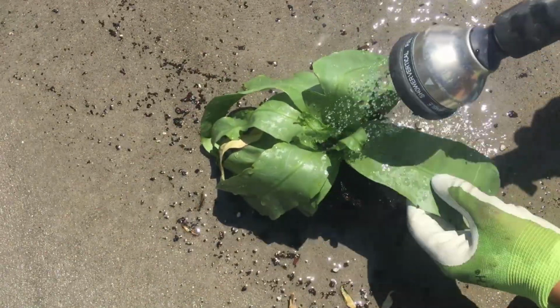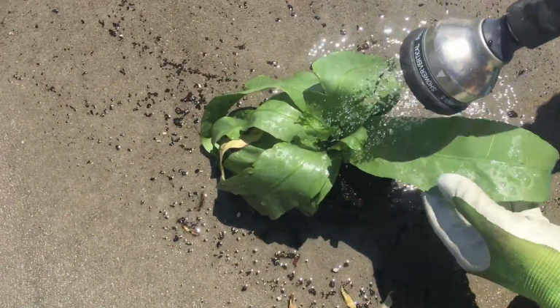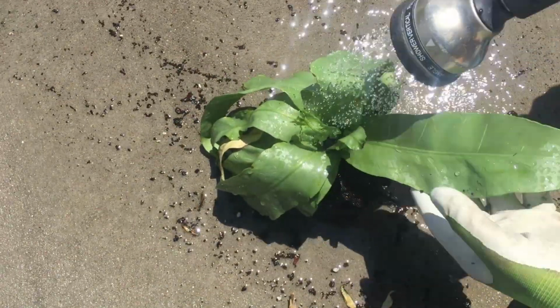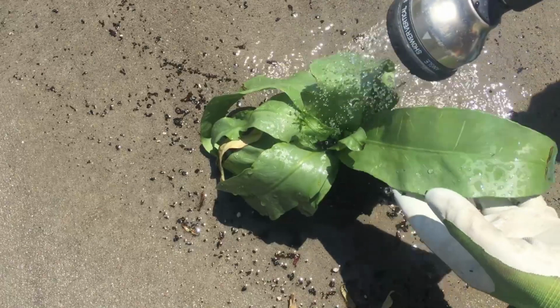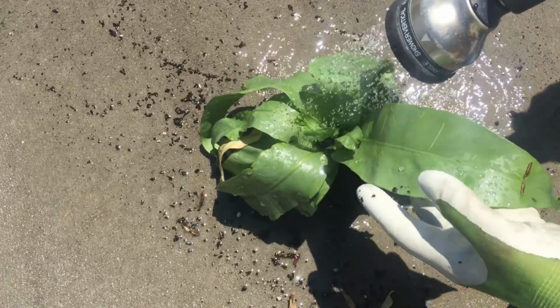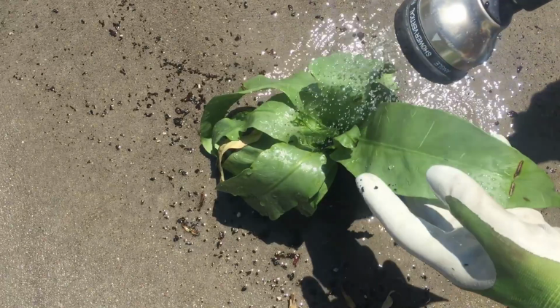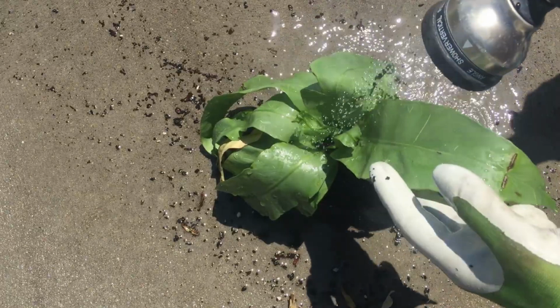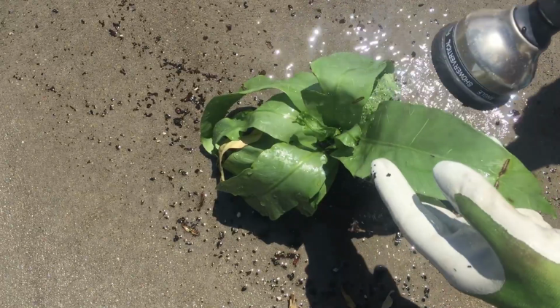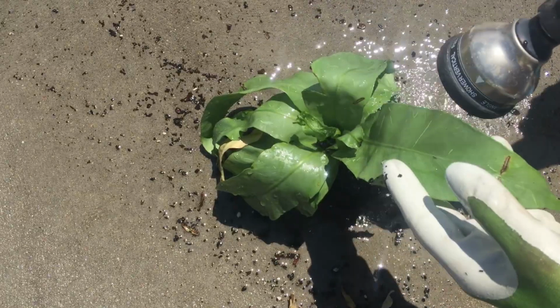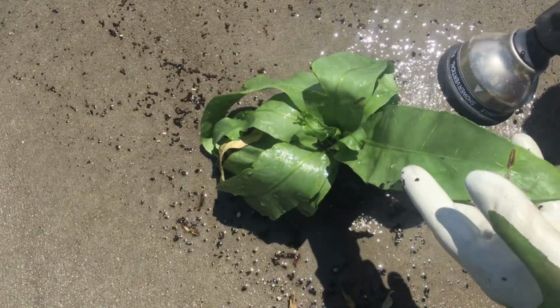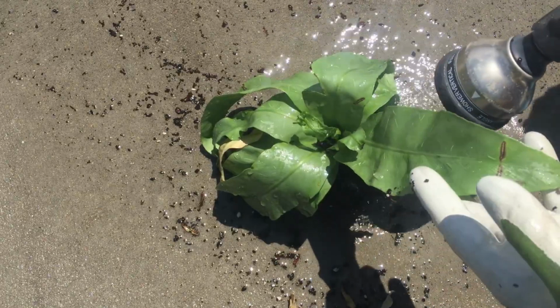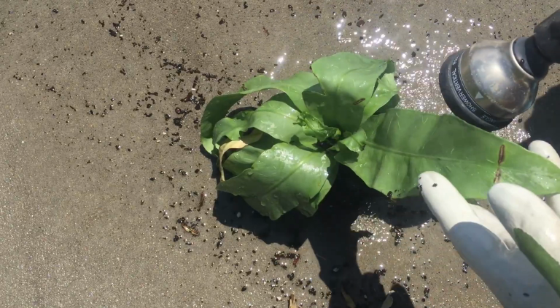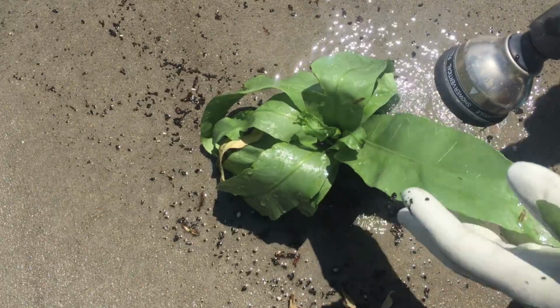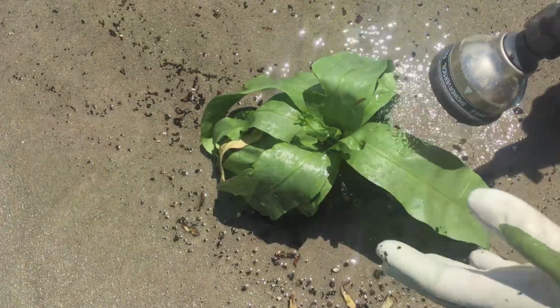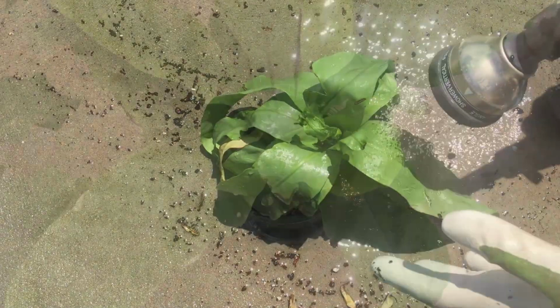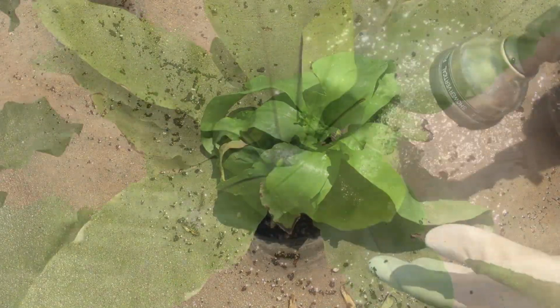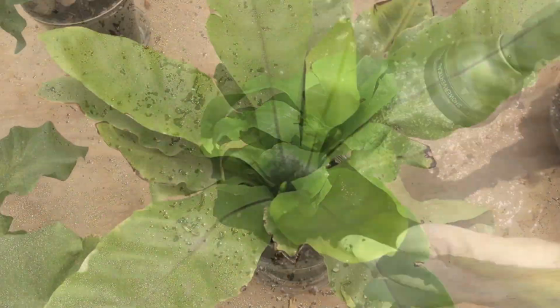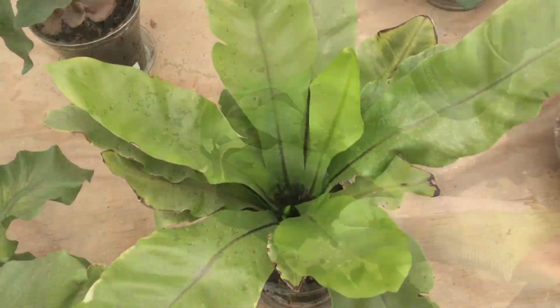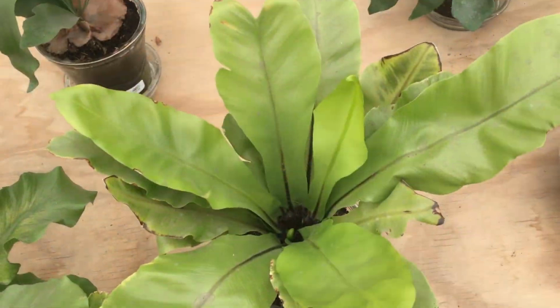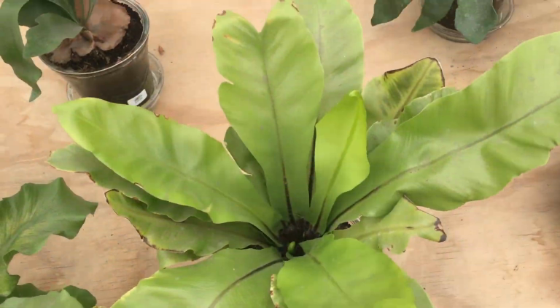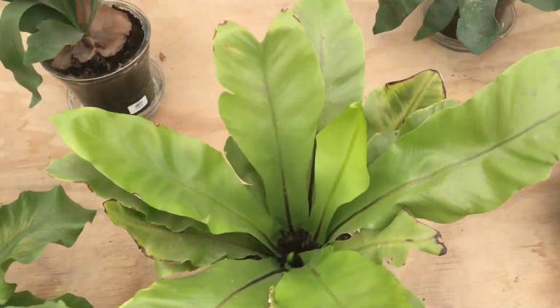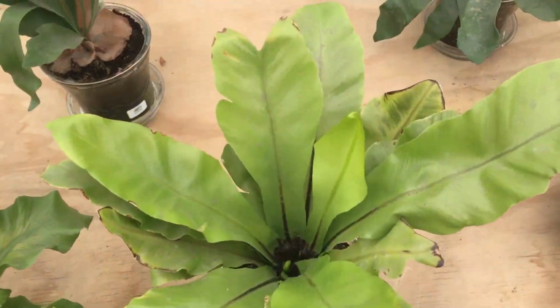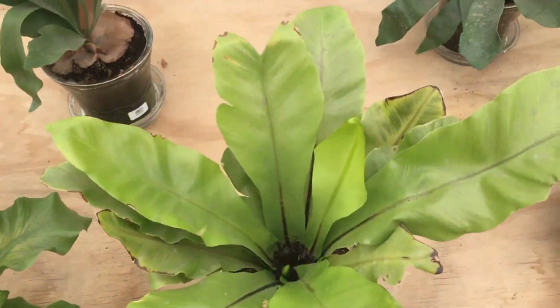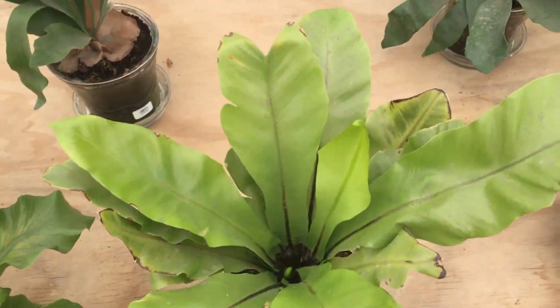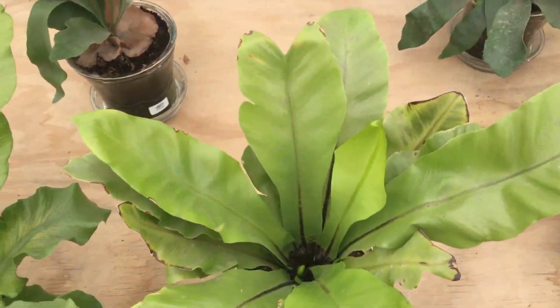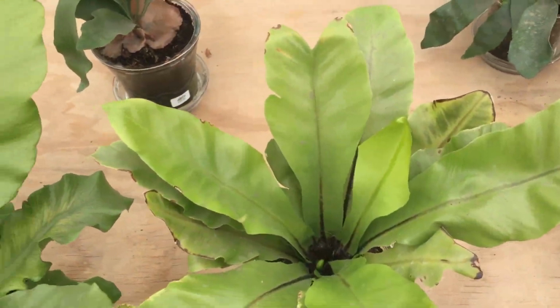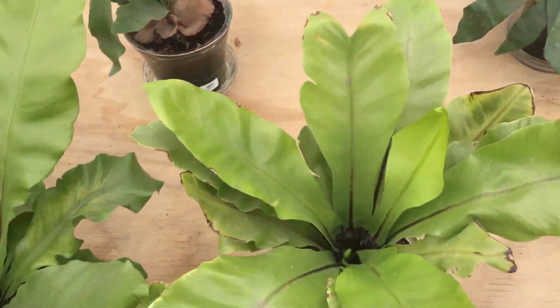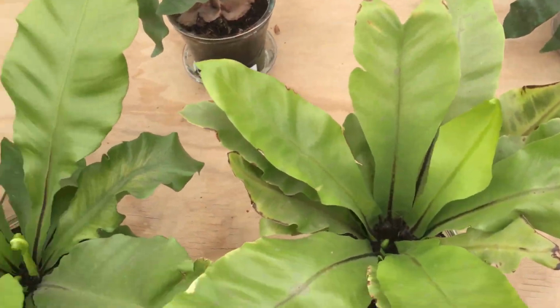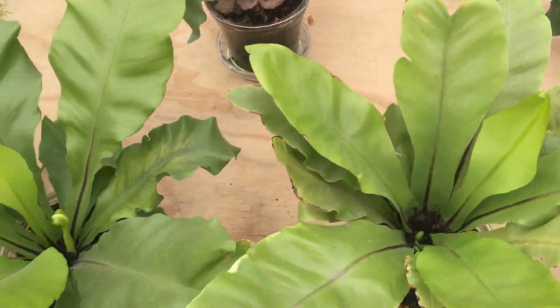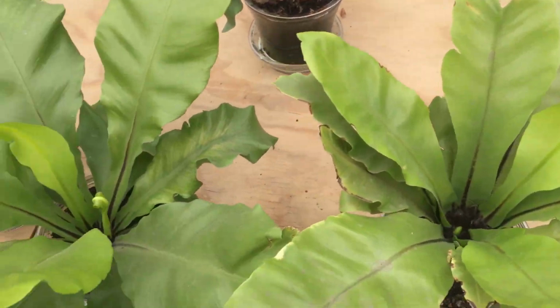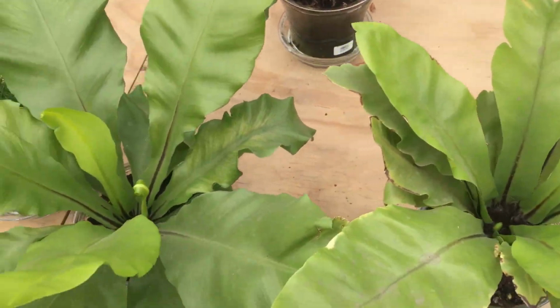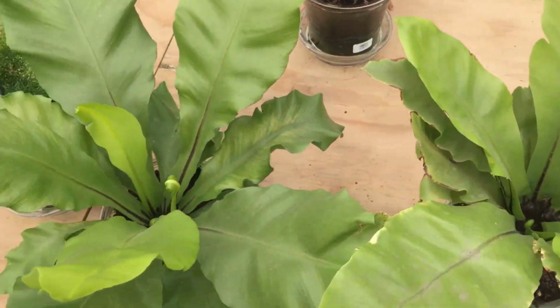So, a bird's nest fern — all these leaves should be sticking straight up, like that.